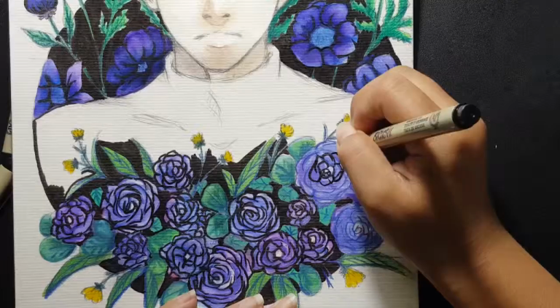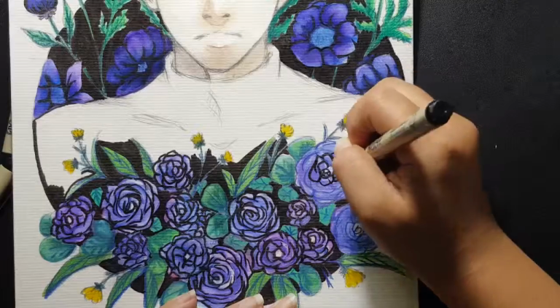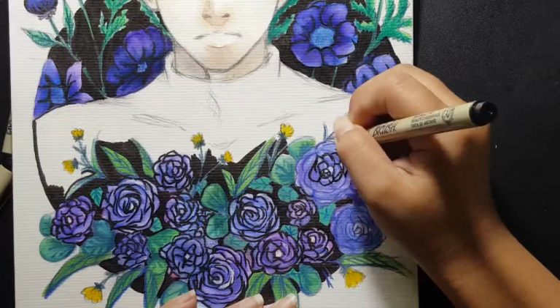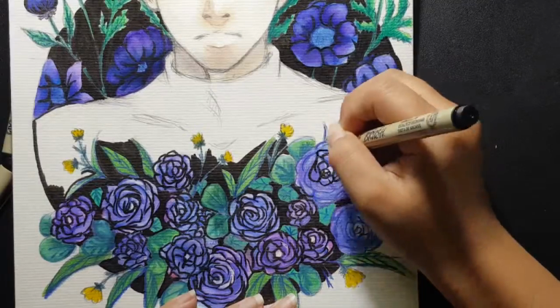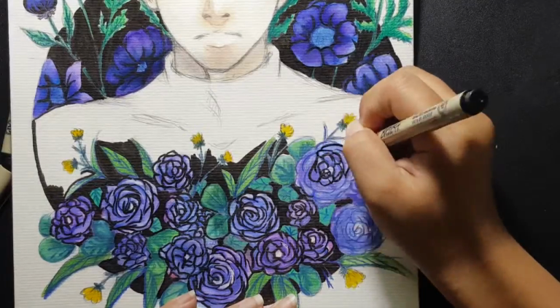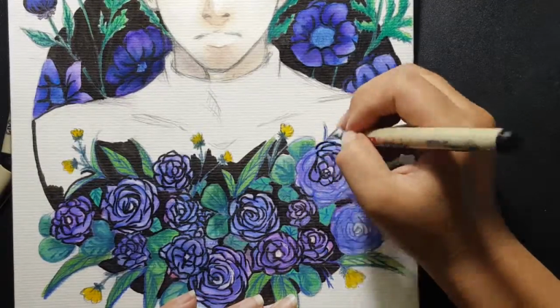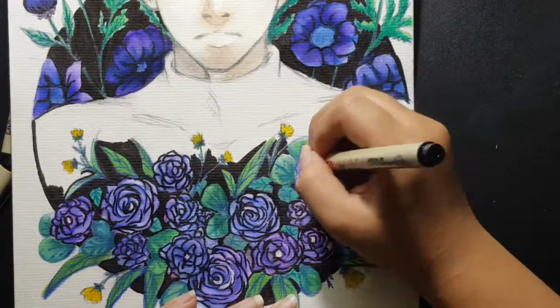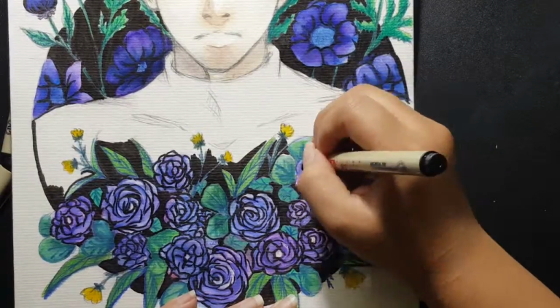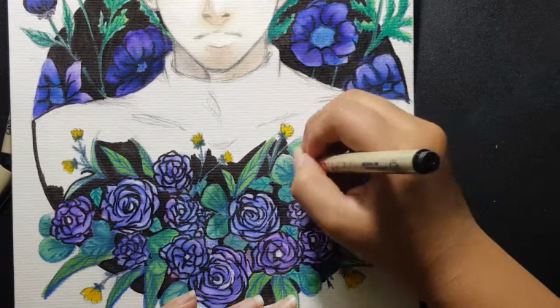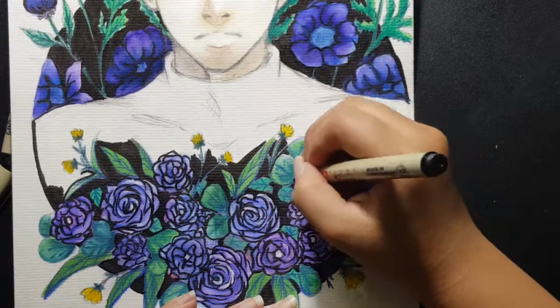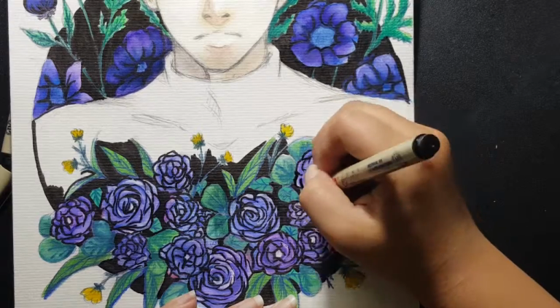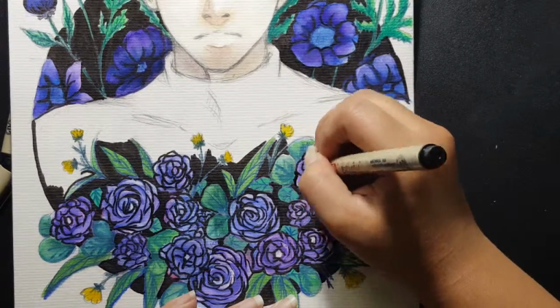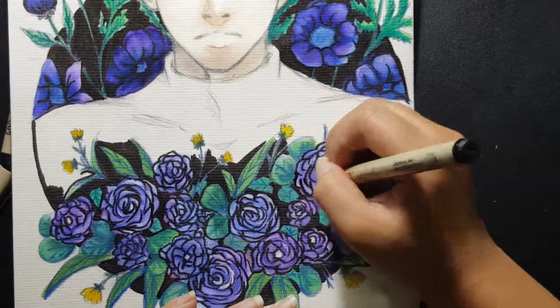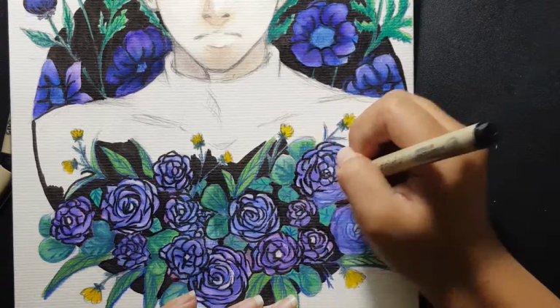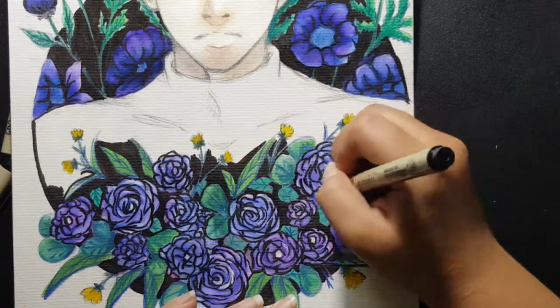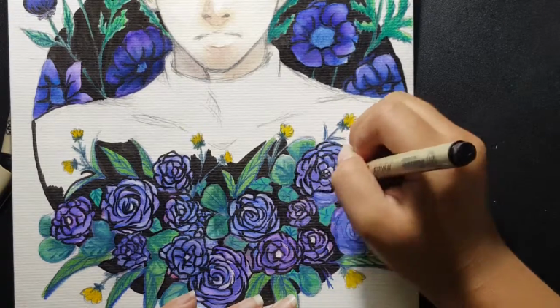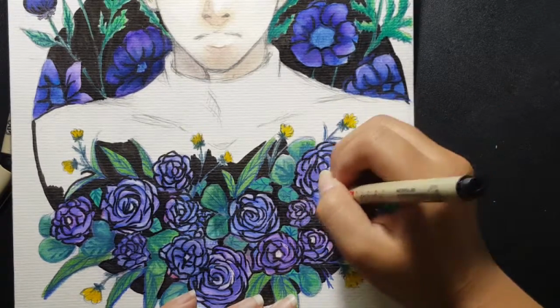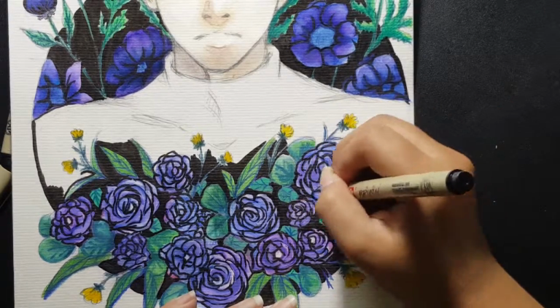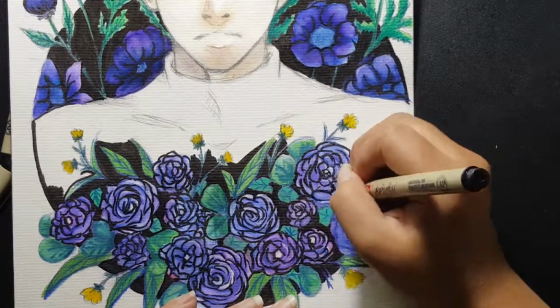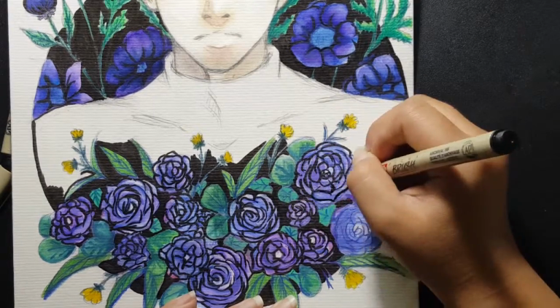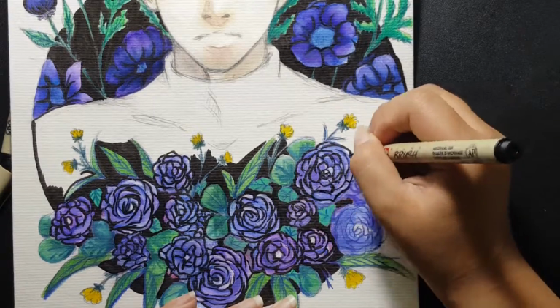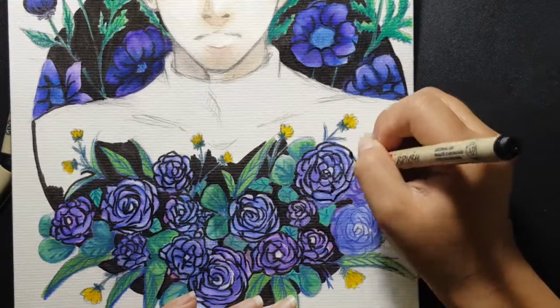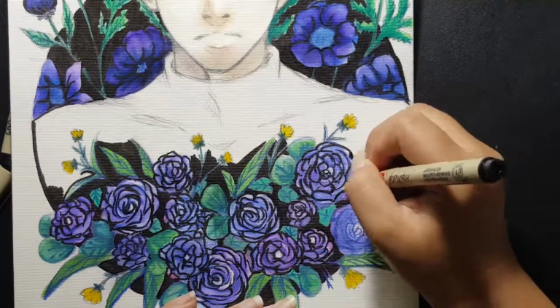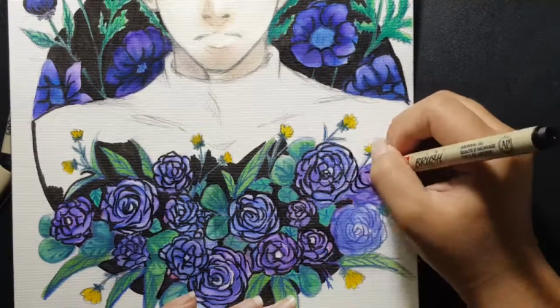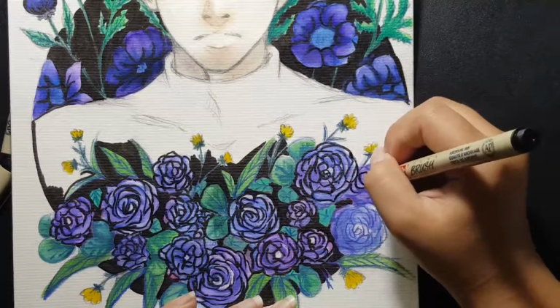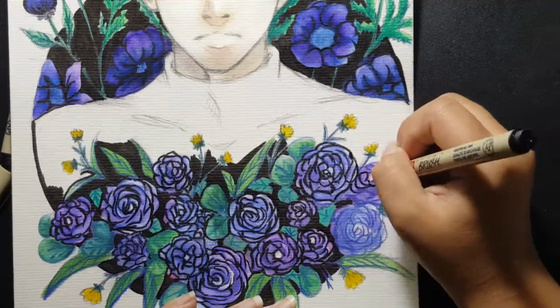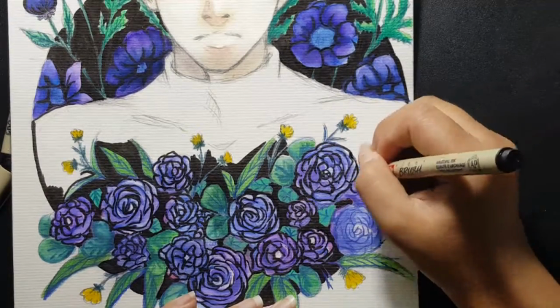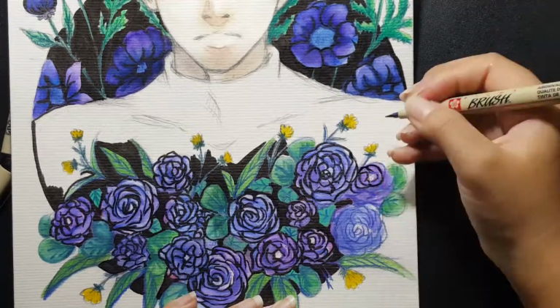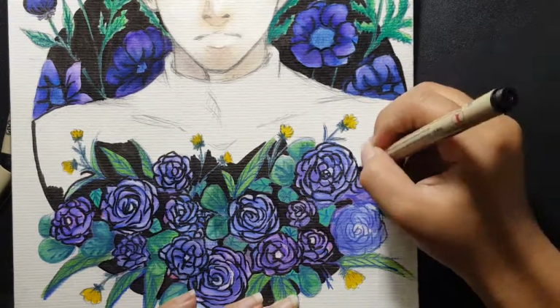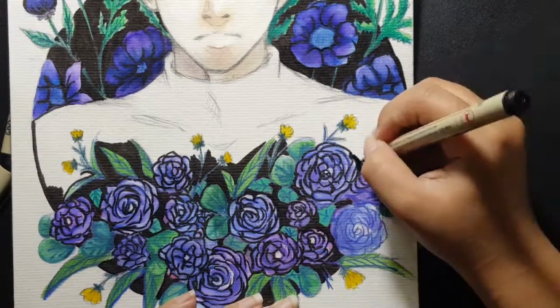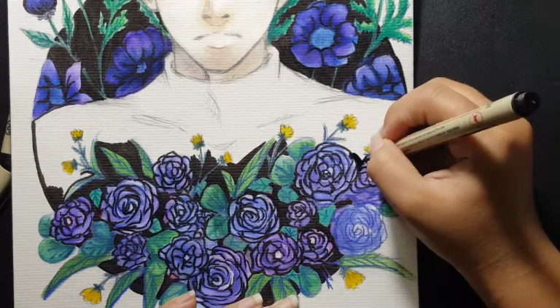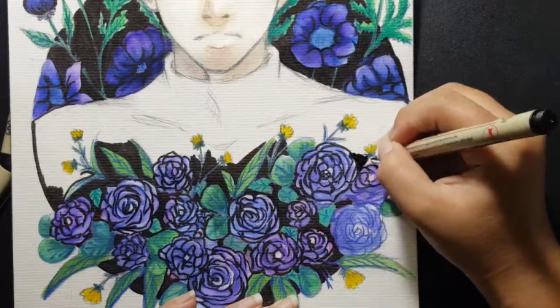And then I draw the outline of the flowers with the same brush pen.